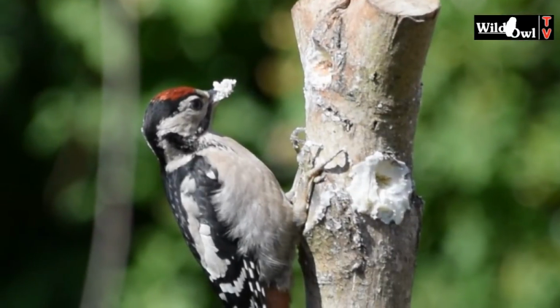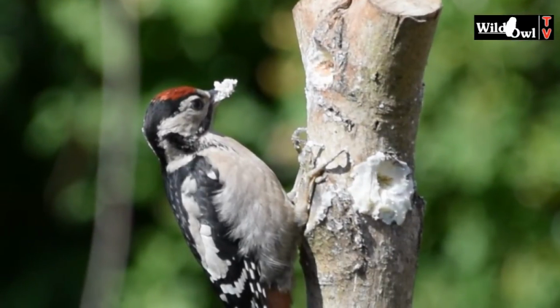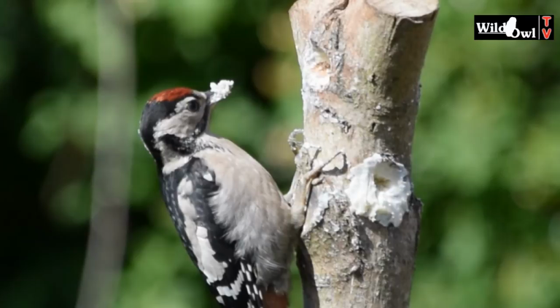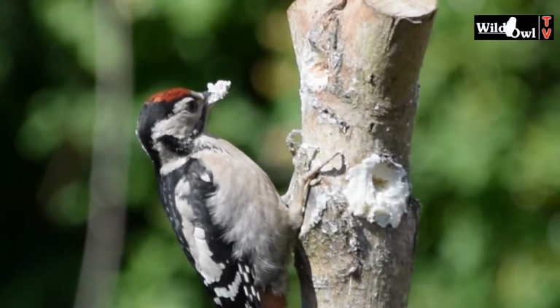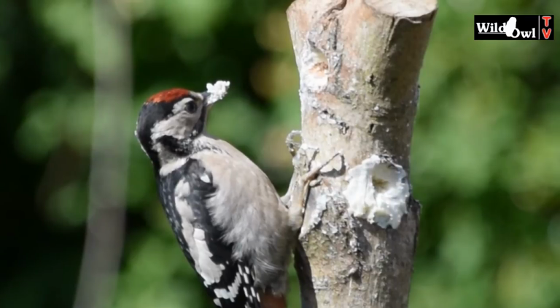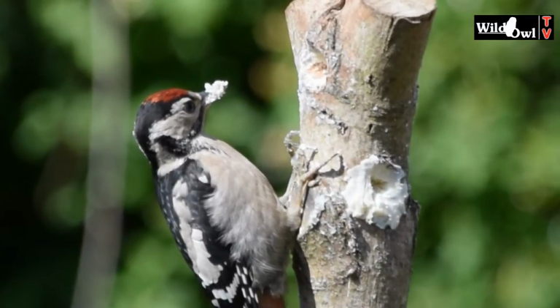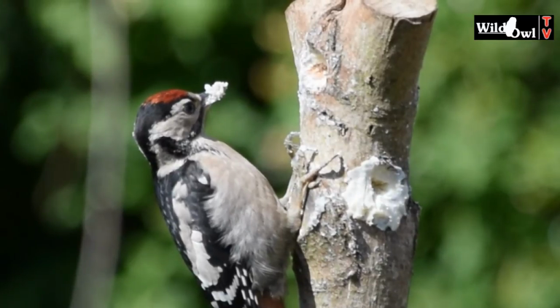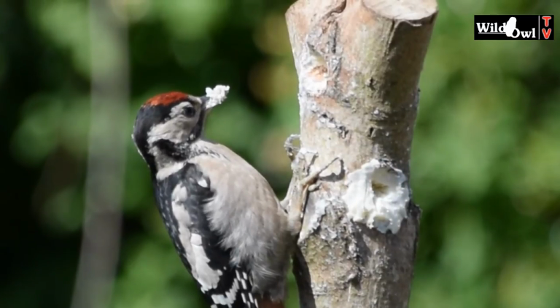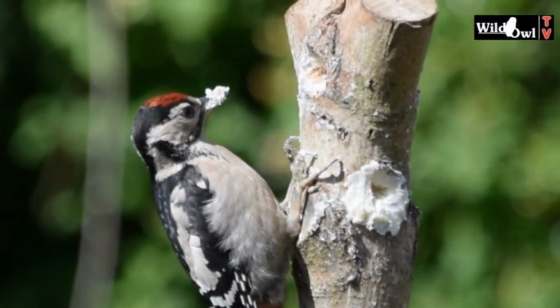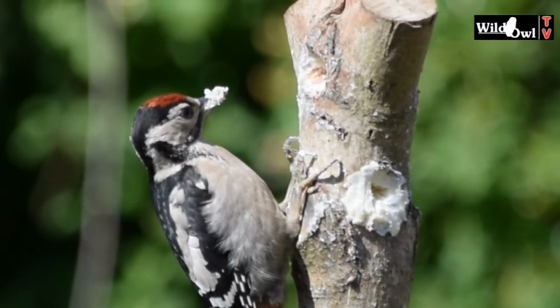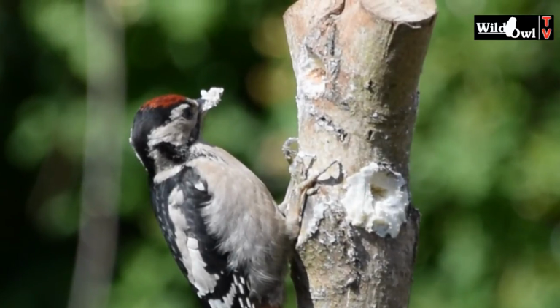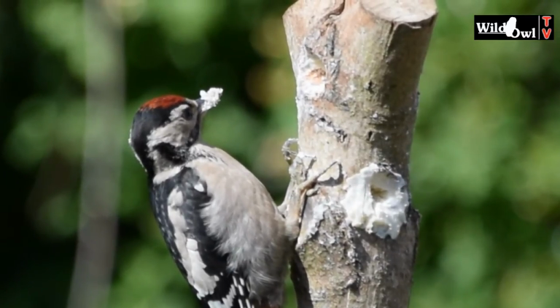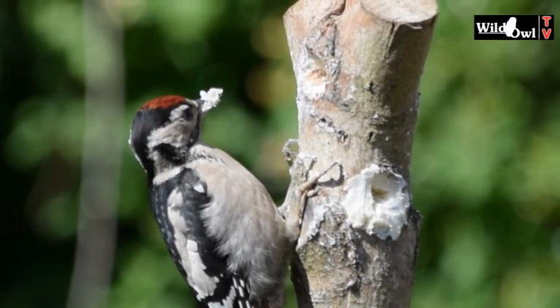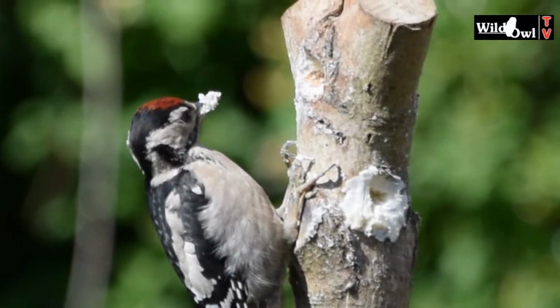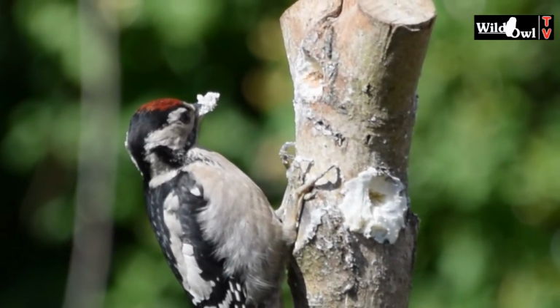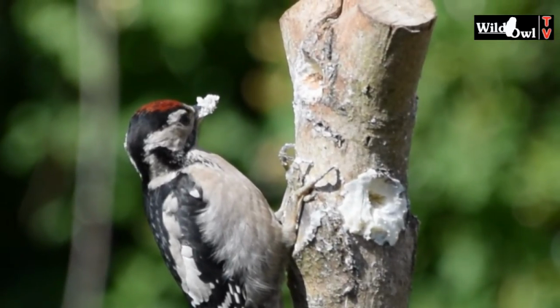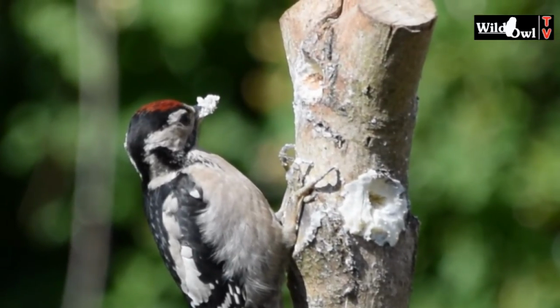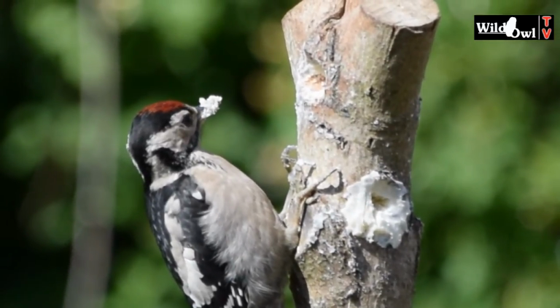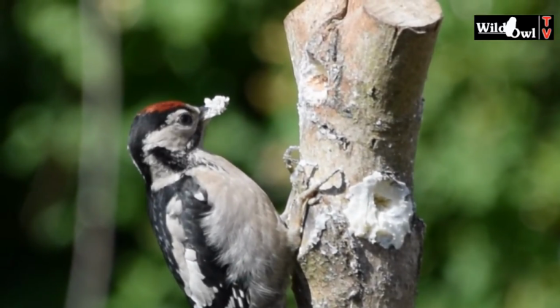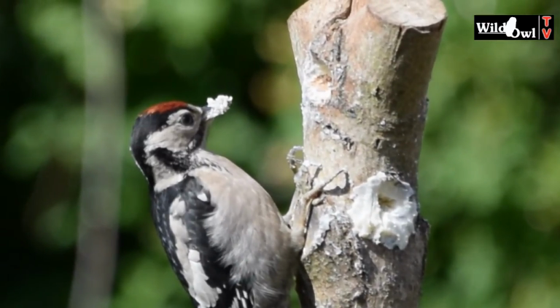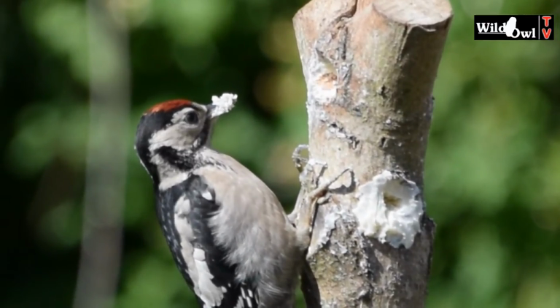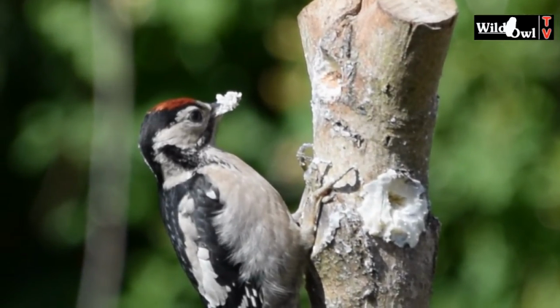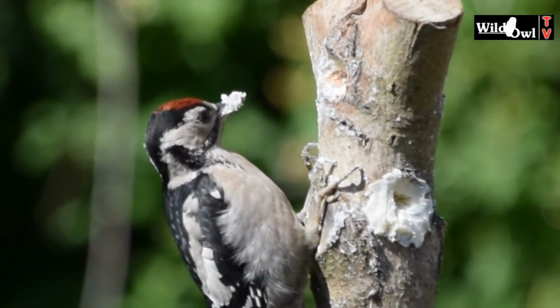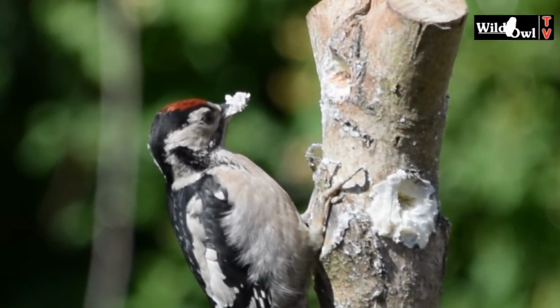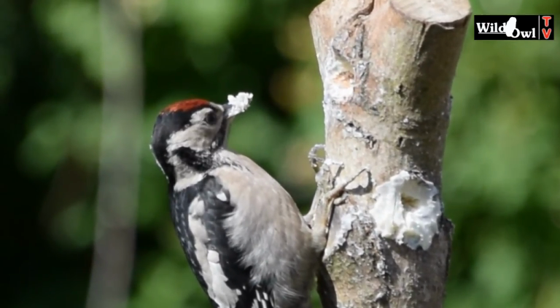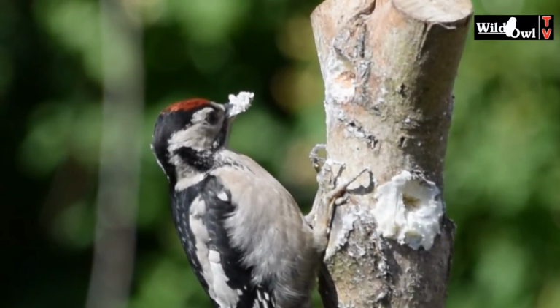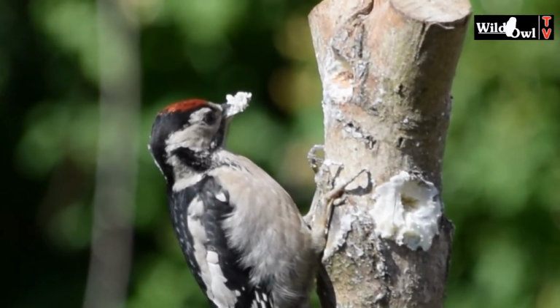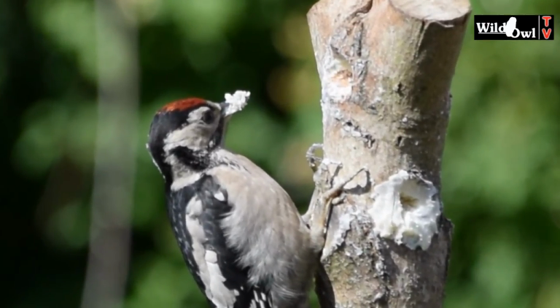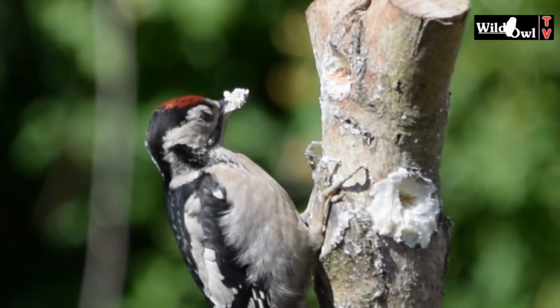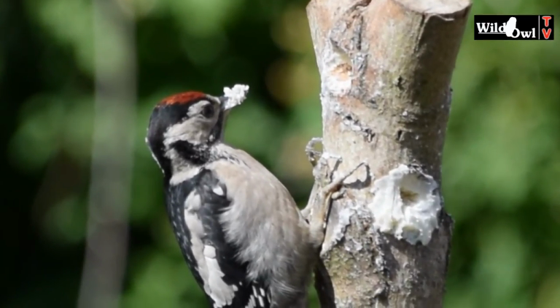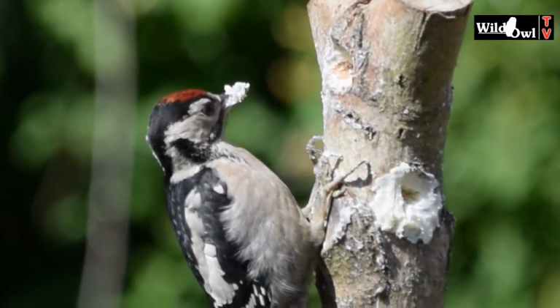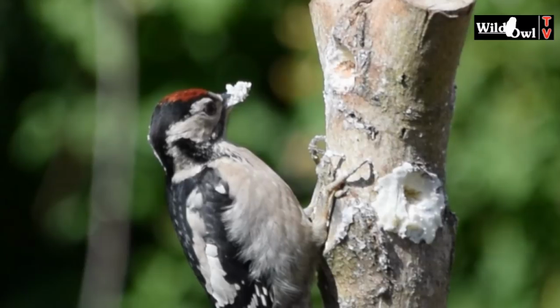Even a young bird like this has learned that it needs to stop and check it's safe to carry on when feeding out in the open.